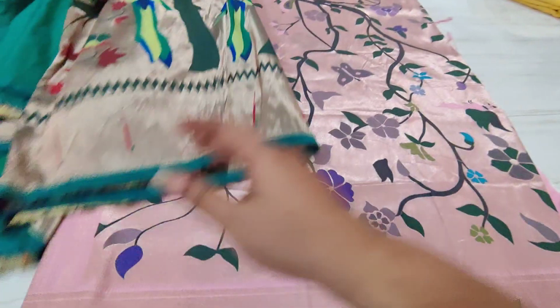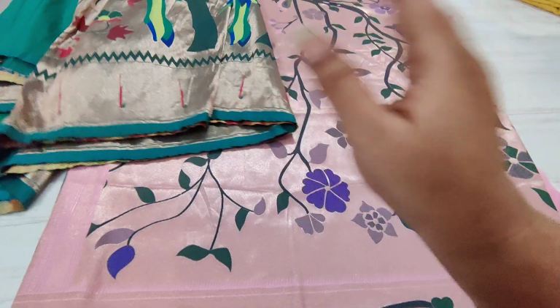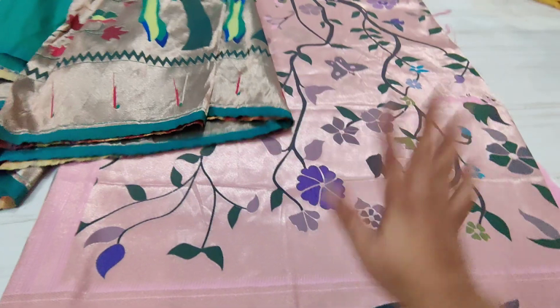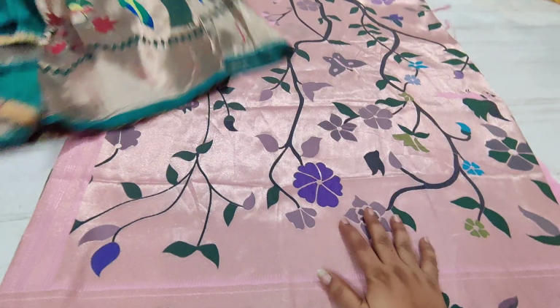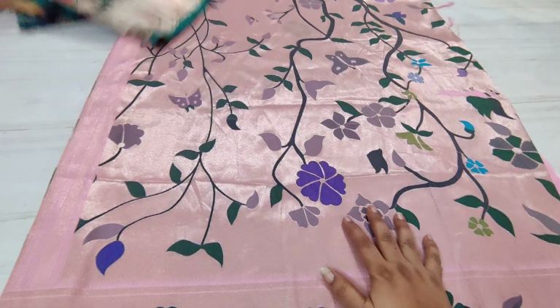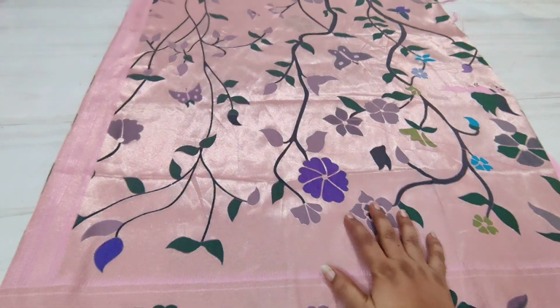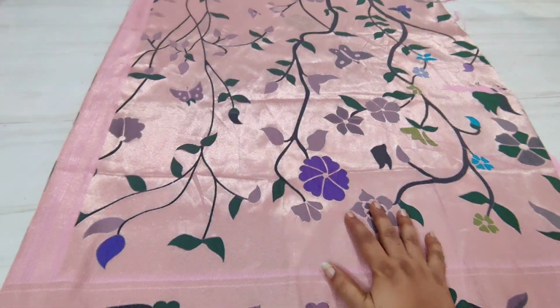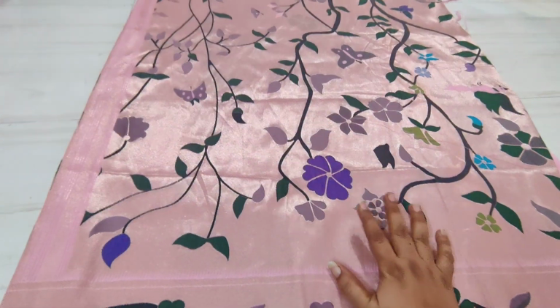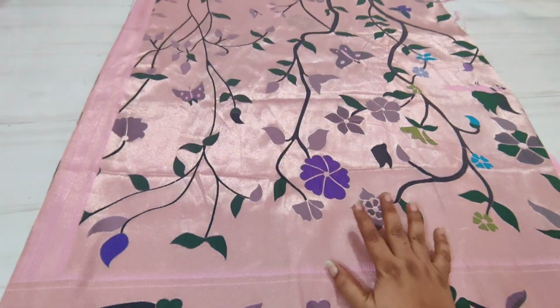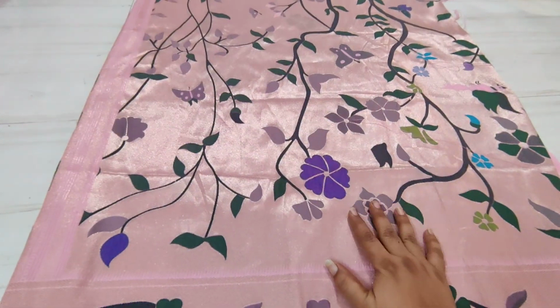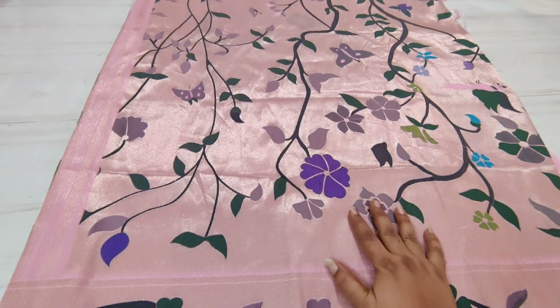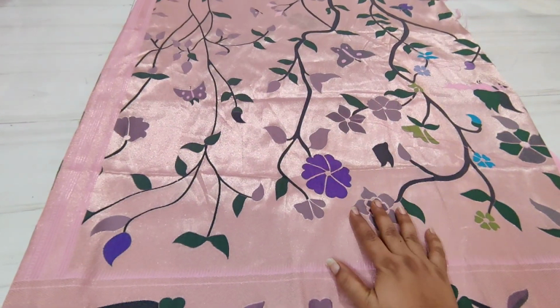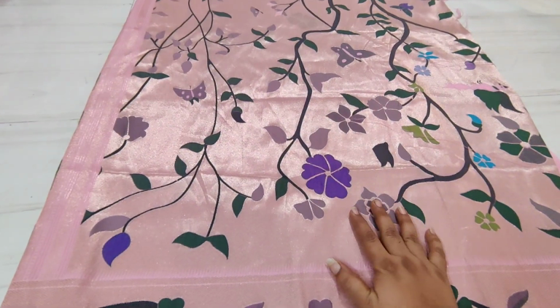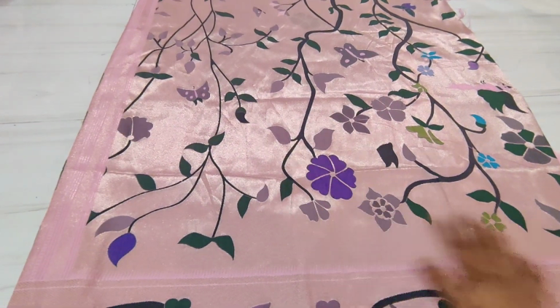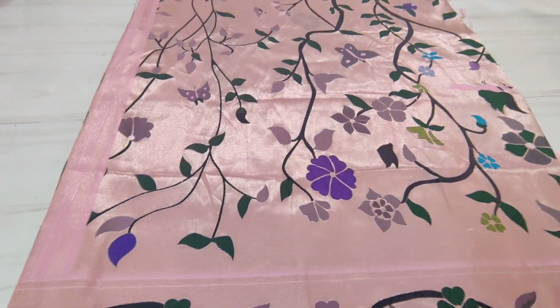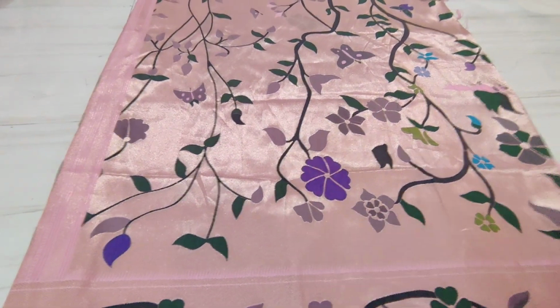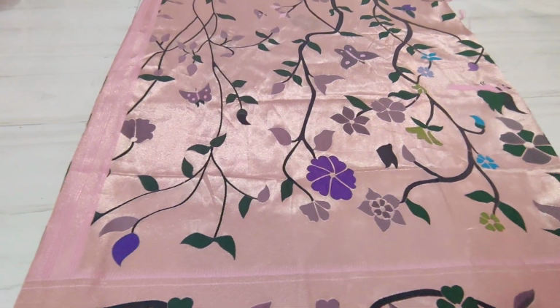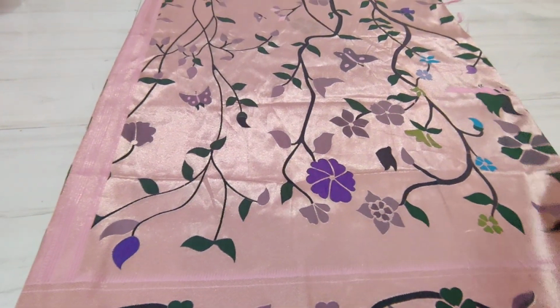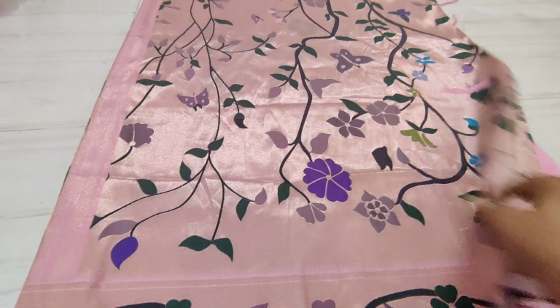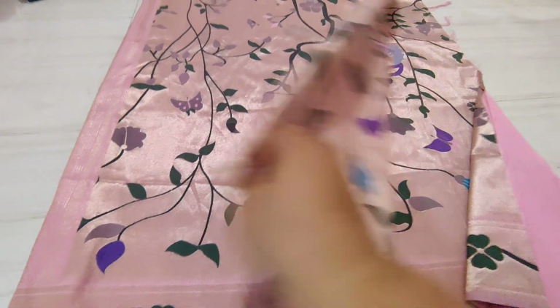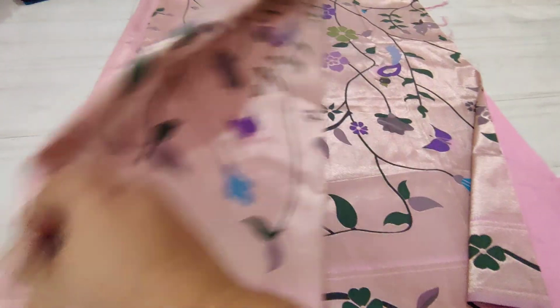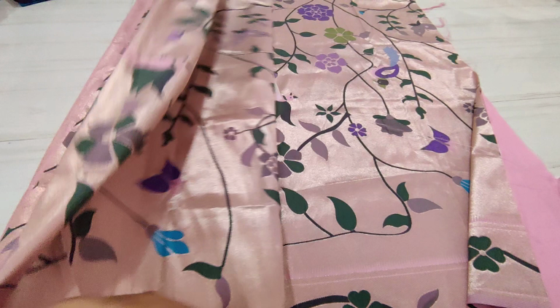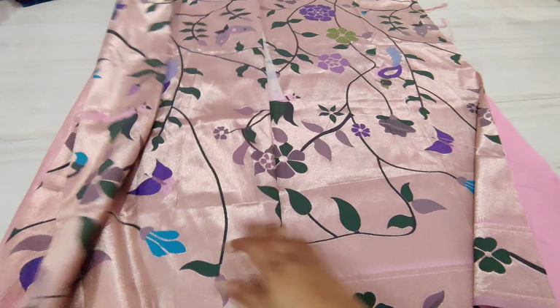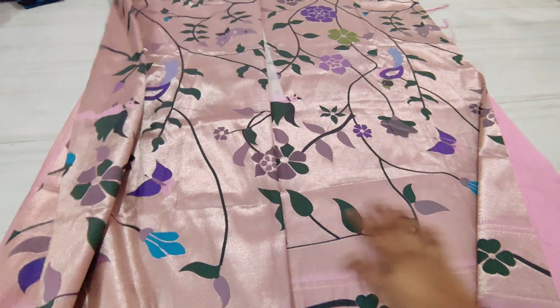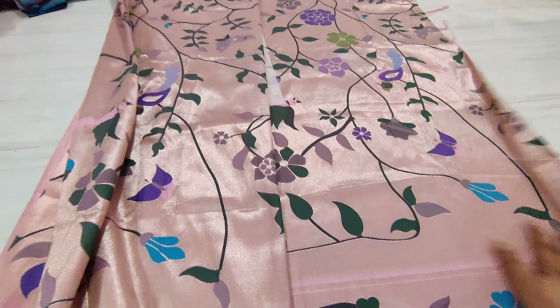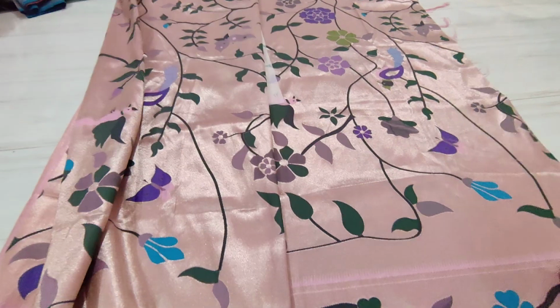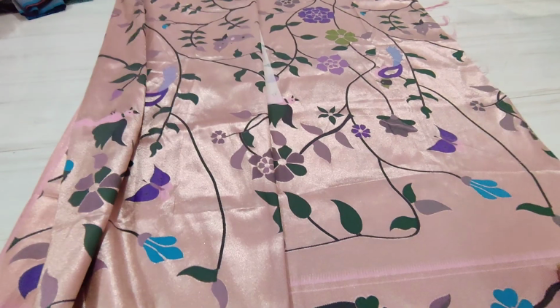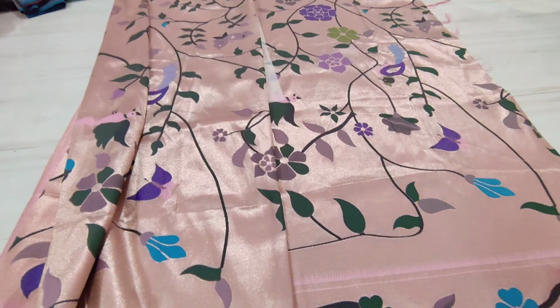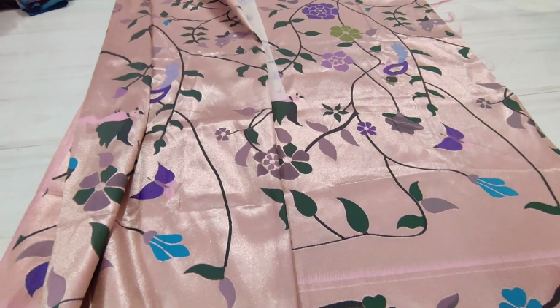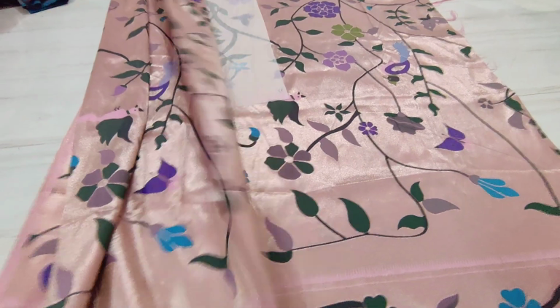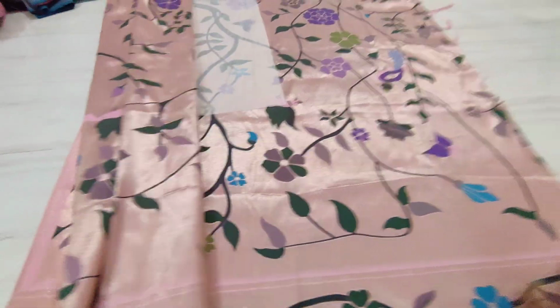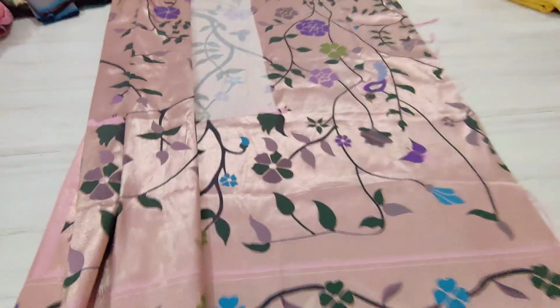This is the pink color saree and it is a very beautiful saree — completely out and out.